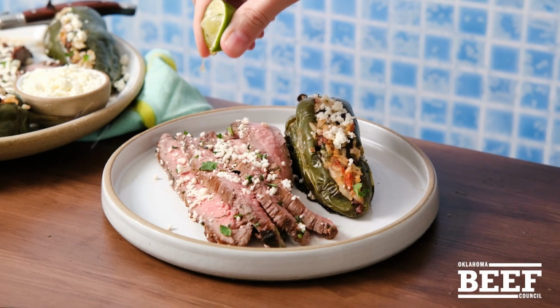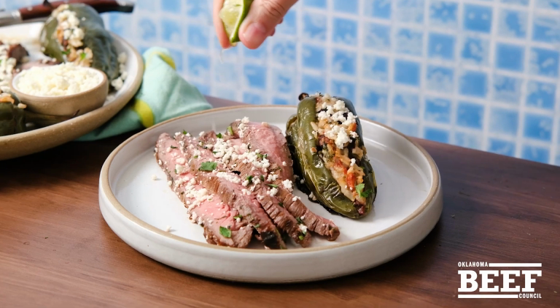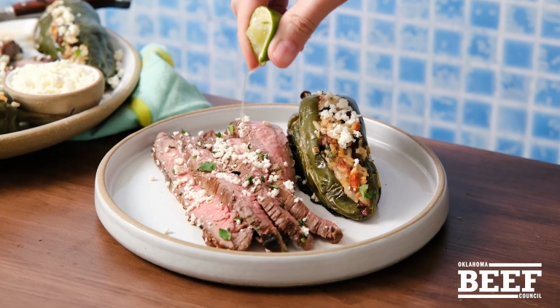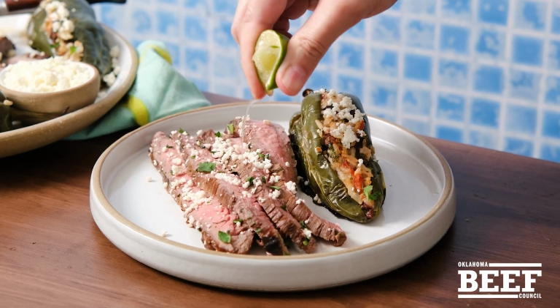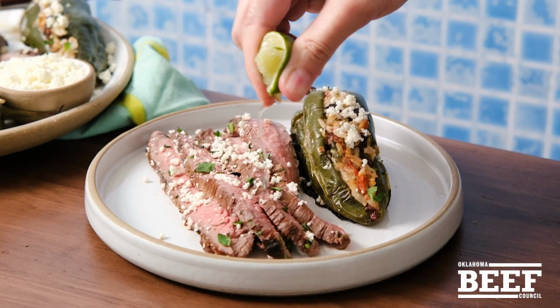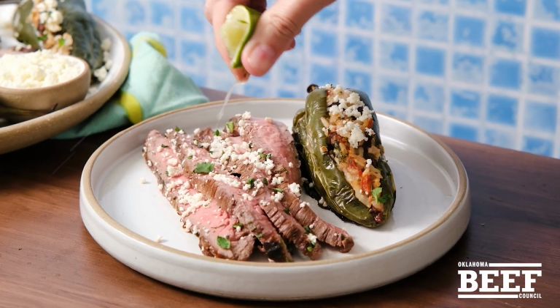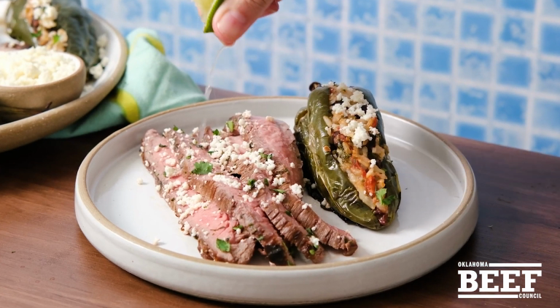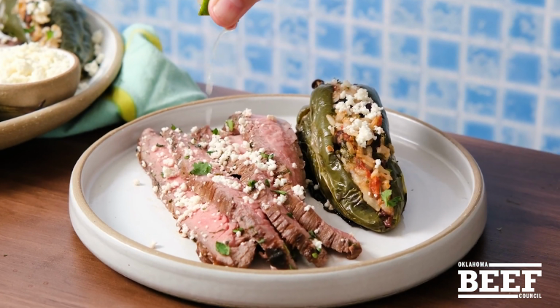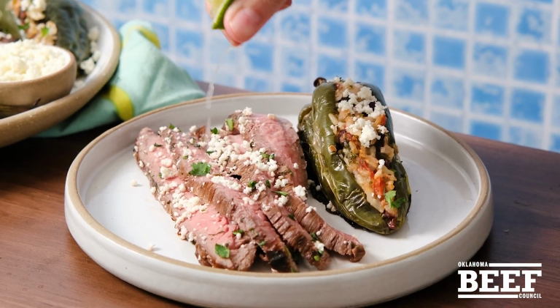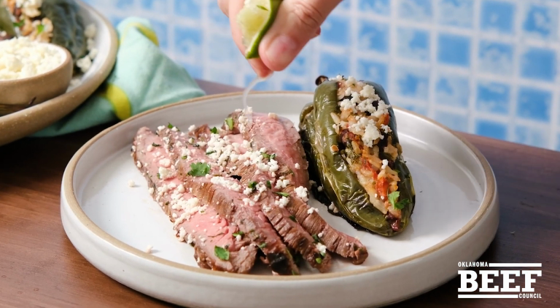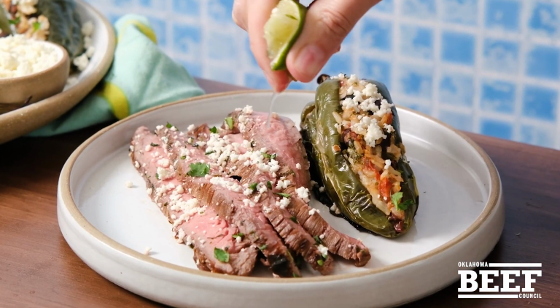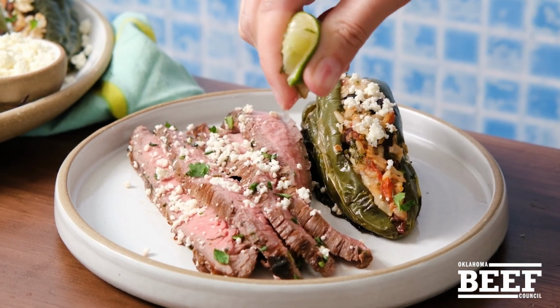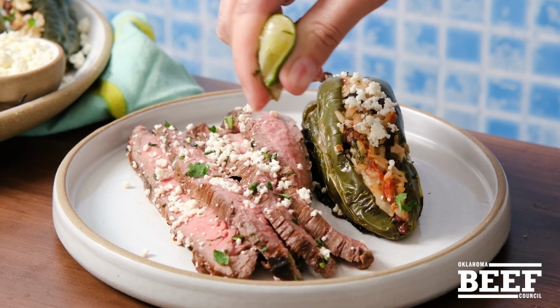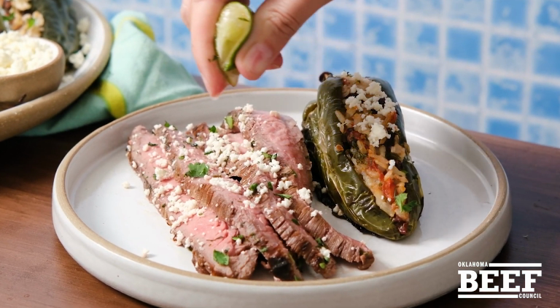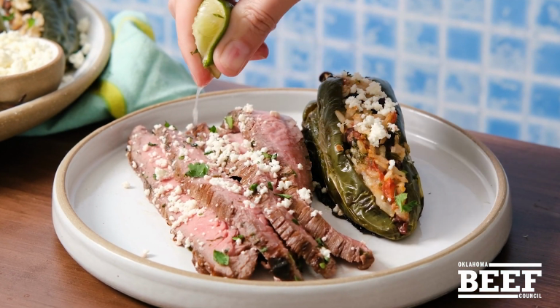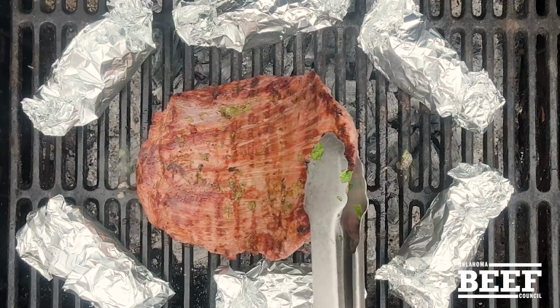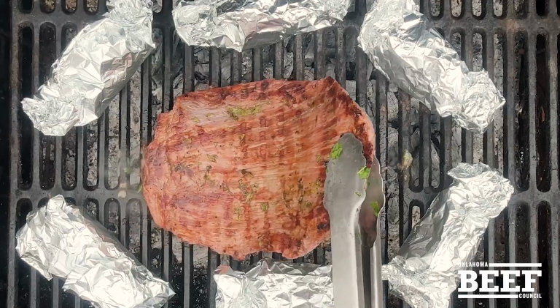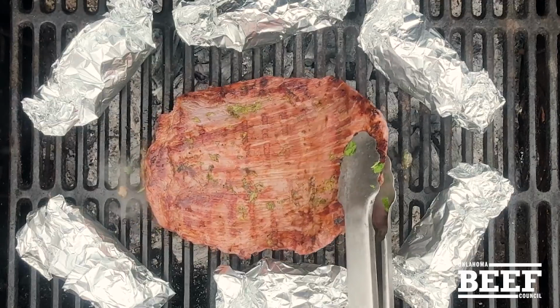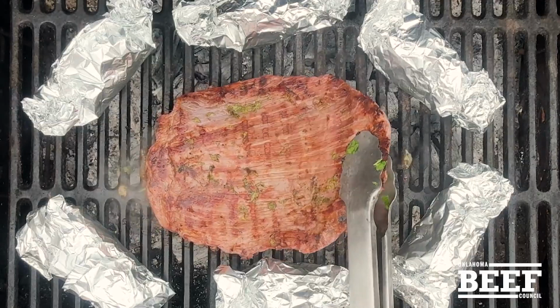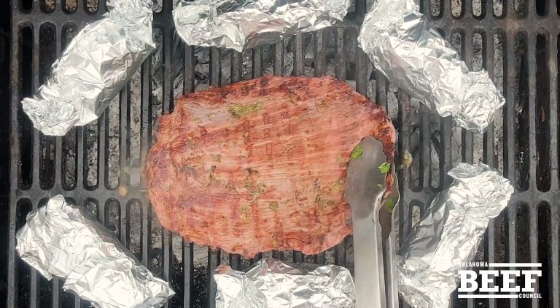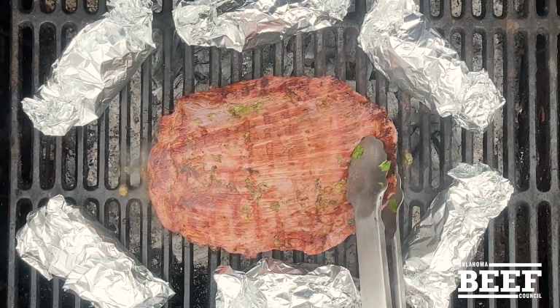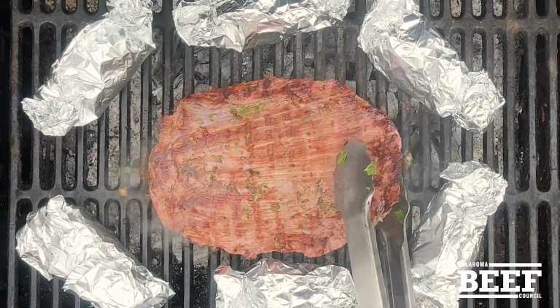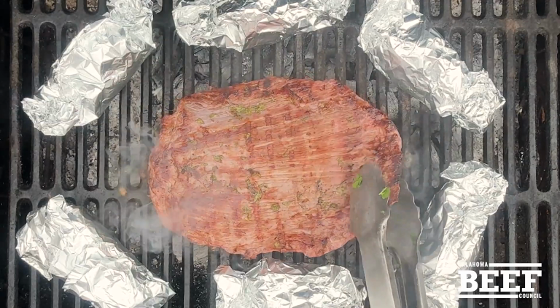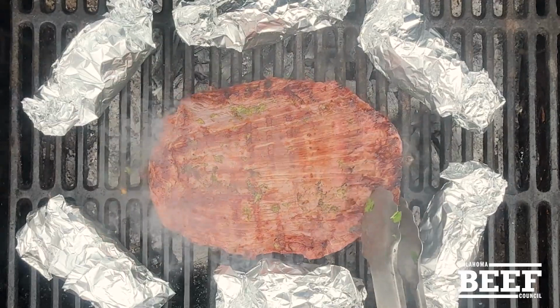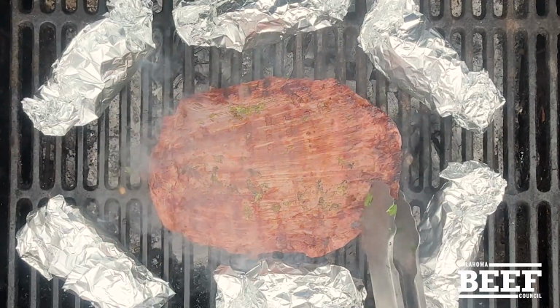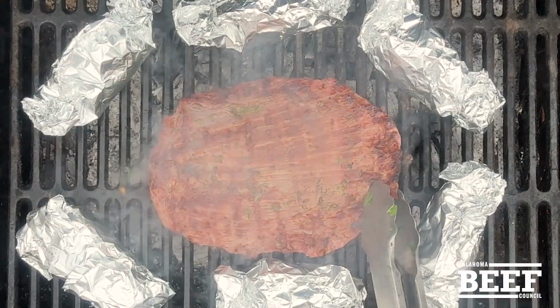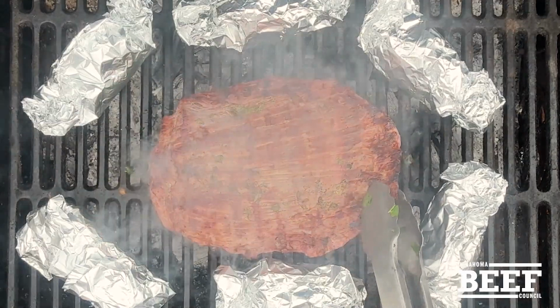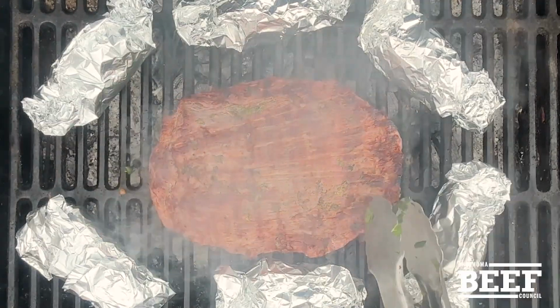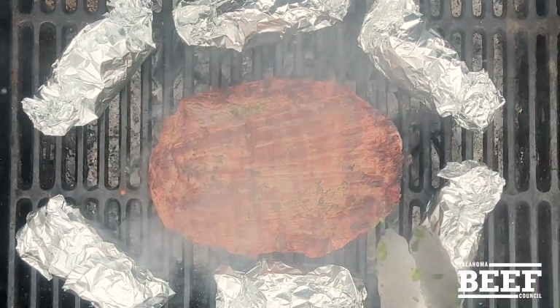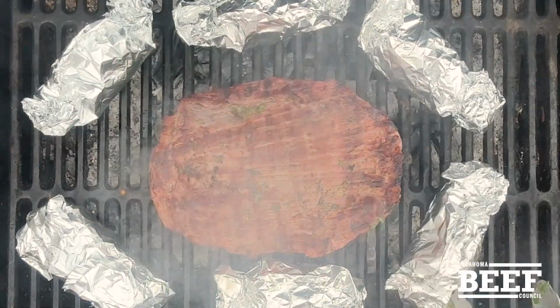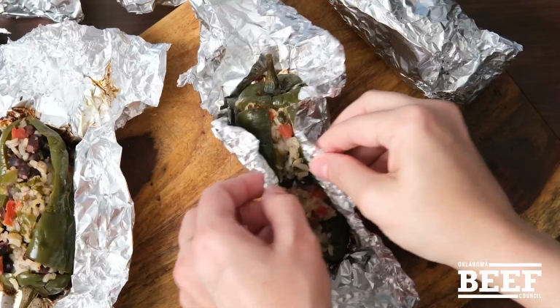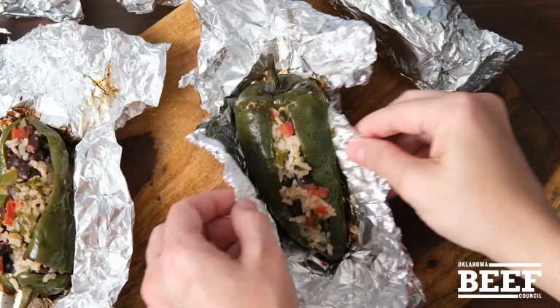Okay, you might make this one on repeat this summer. Lime marinated flank steak grilled with stuffed poblano peppers.